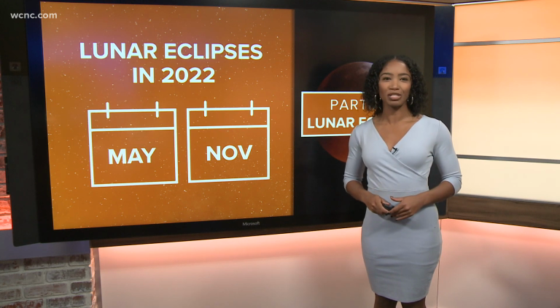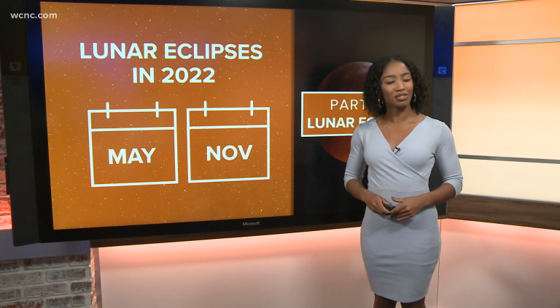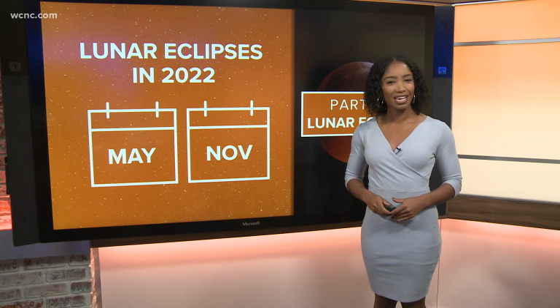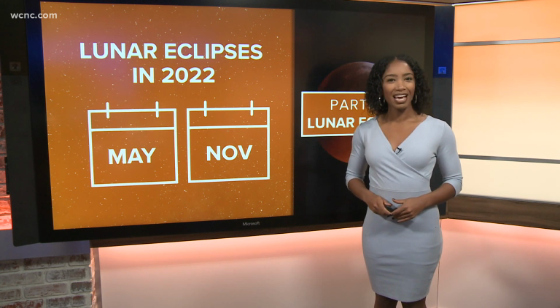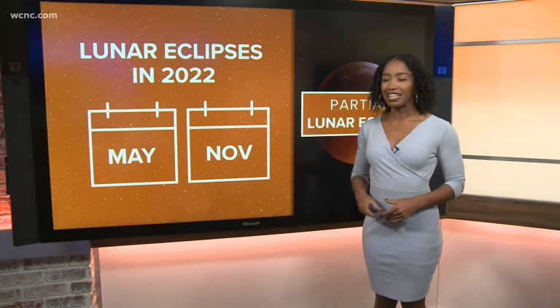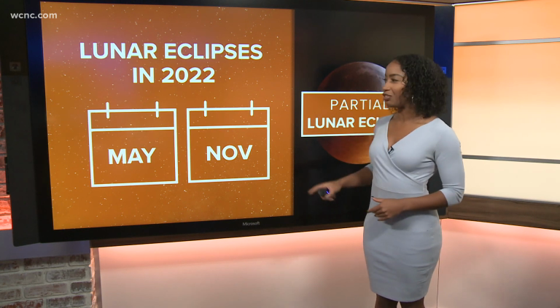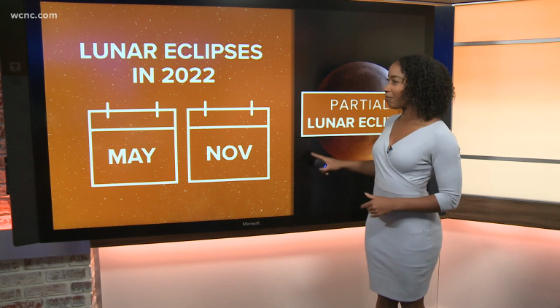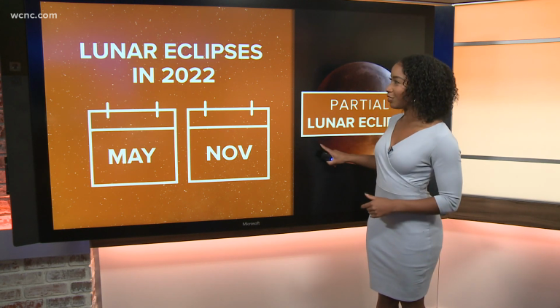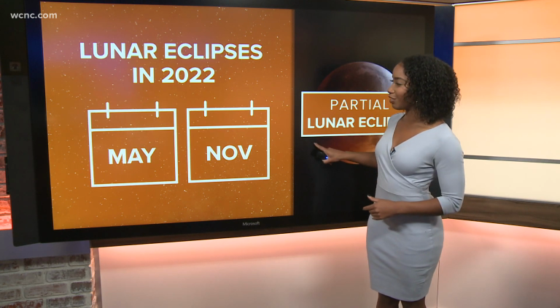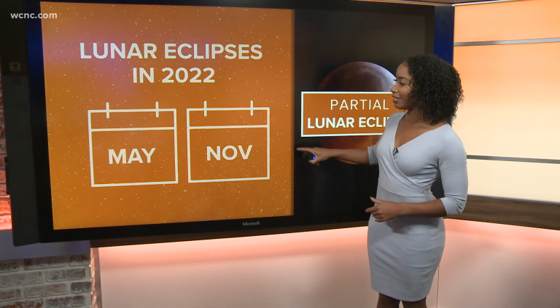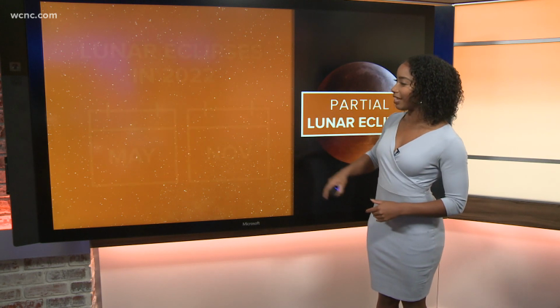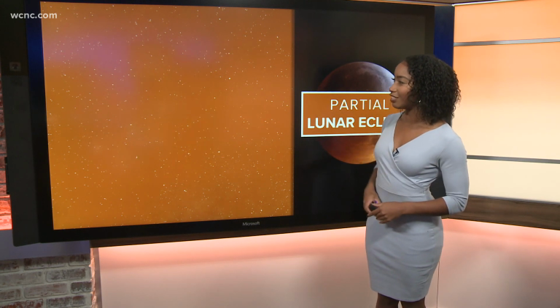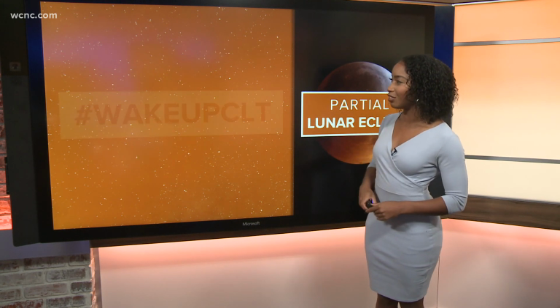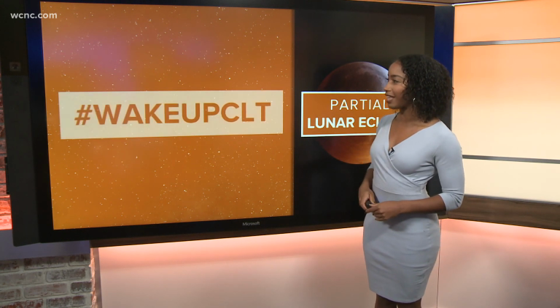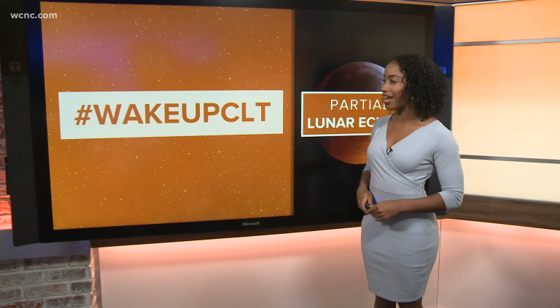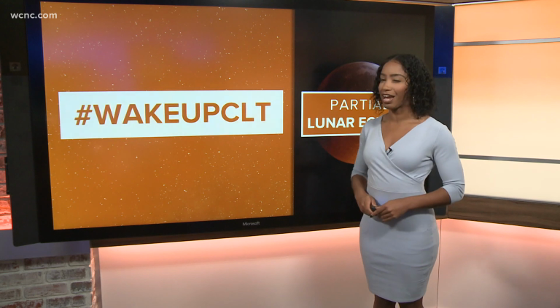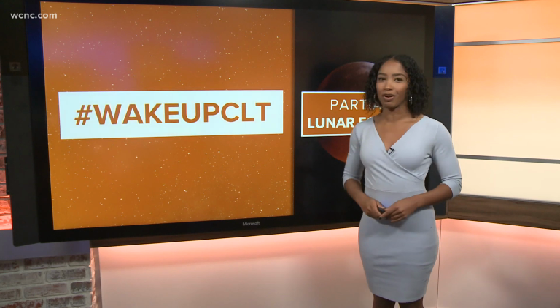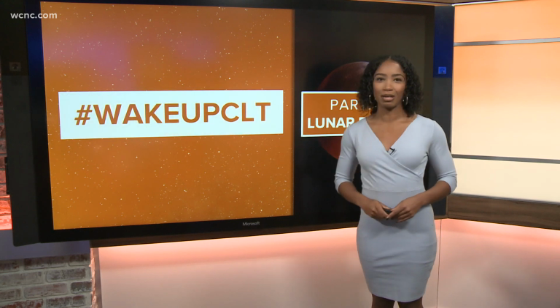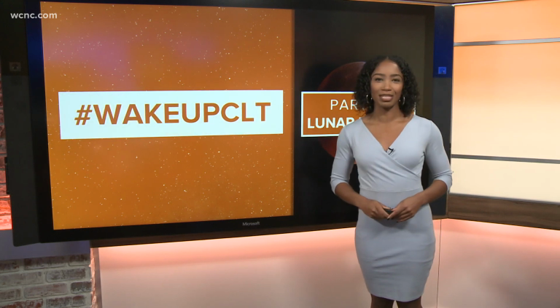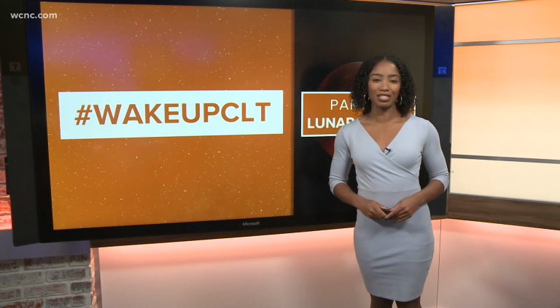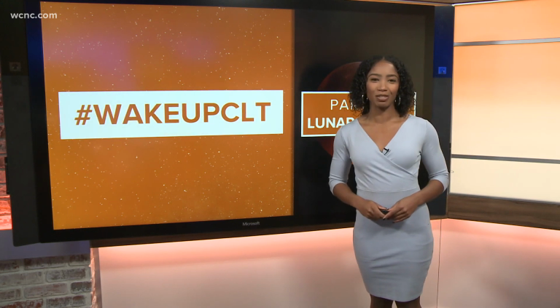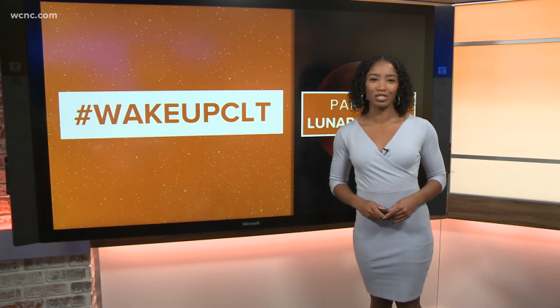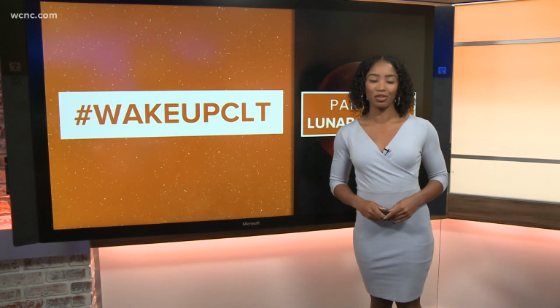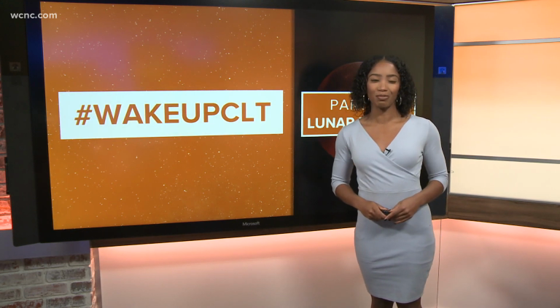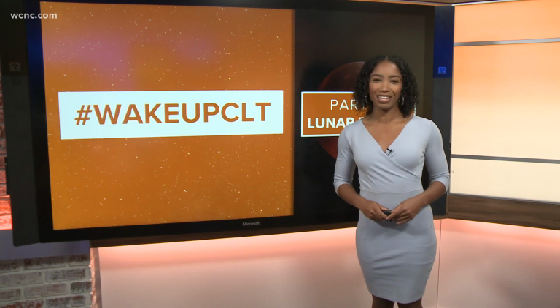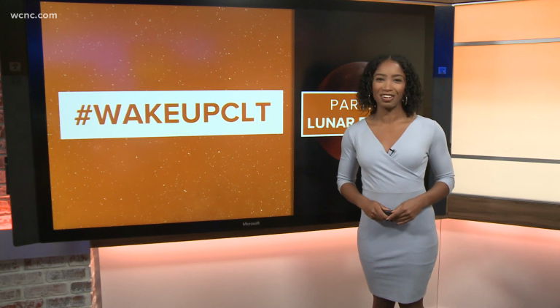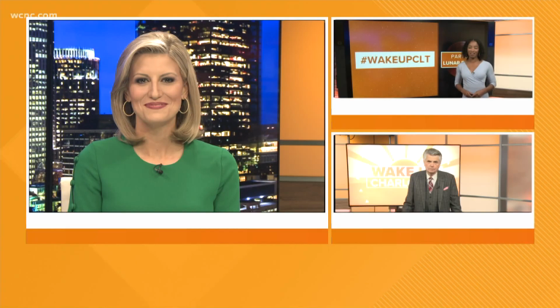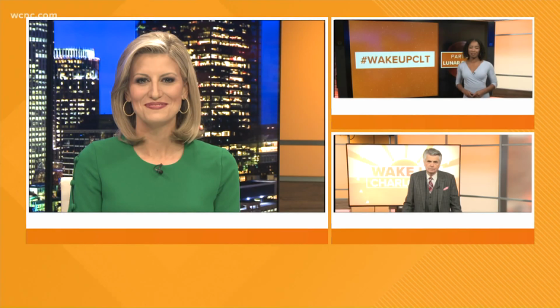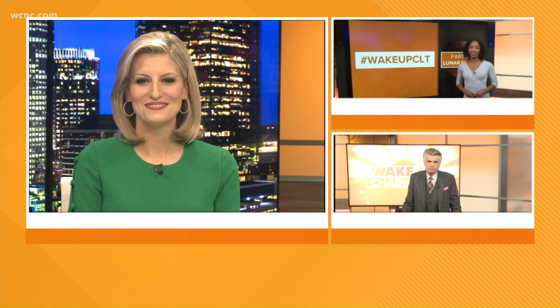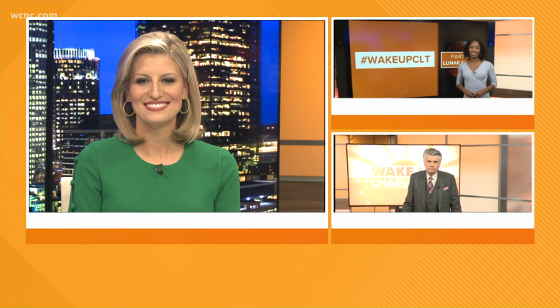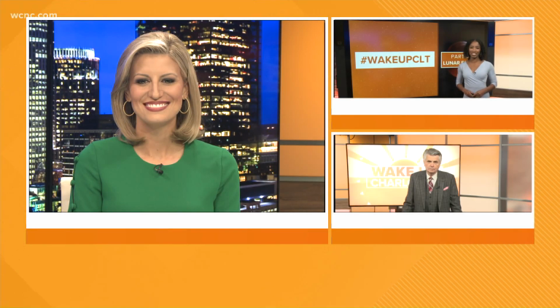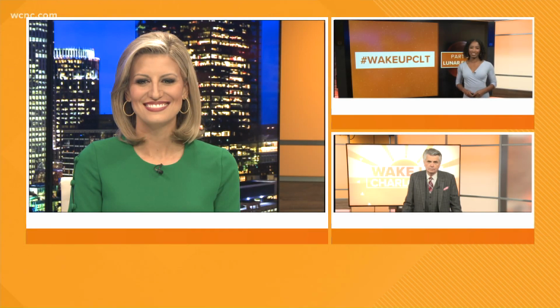So did you see it? Did you get pictures? Let us know using the hashtag #wakeupCLT so we can show them right here on WCNC Charlotte.